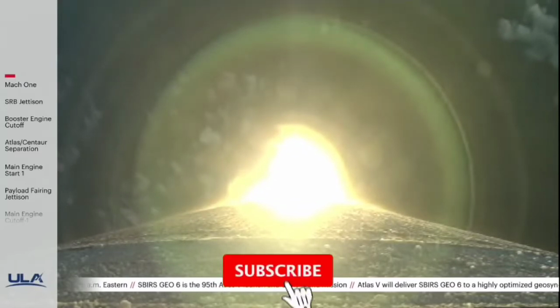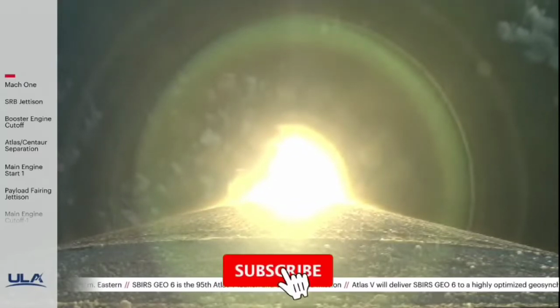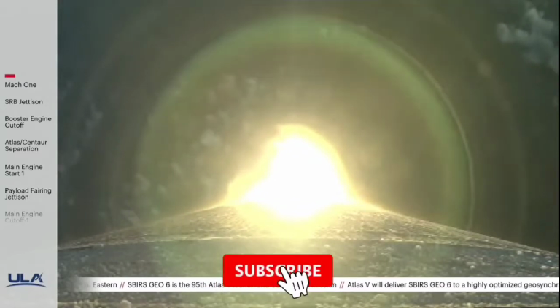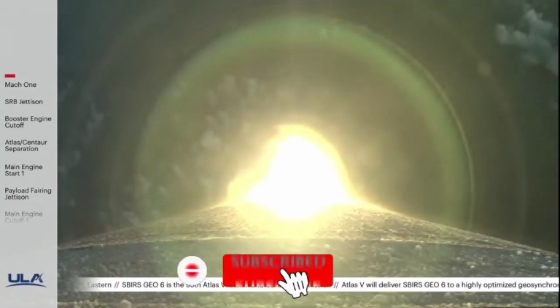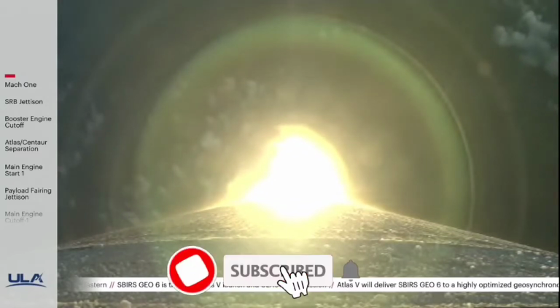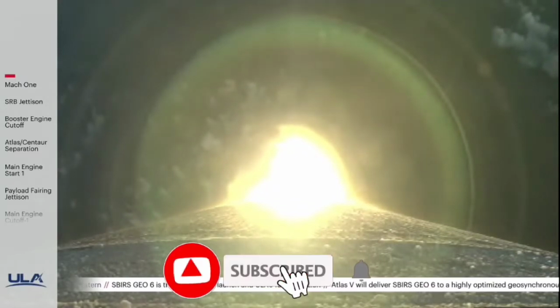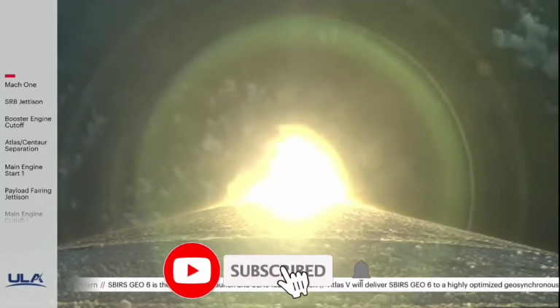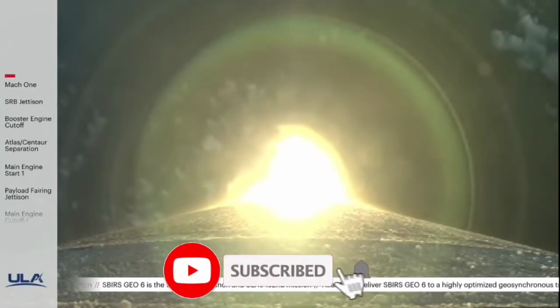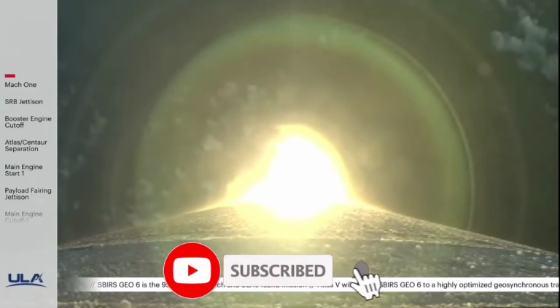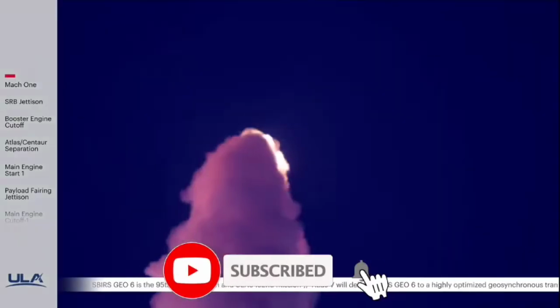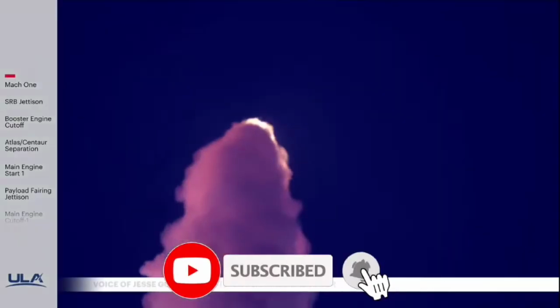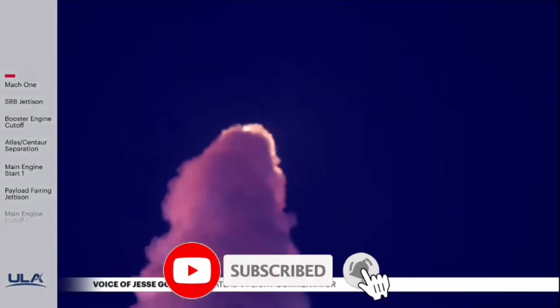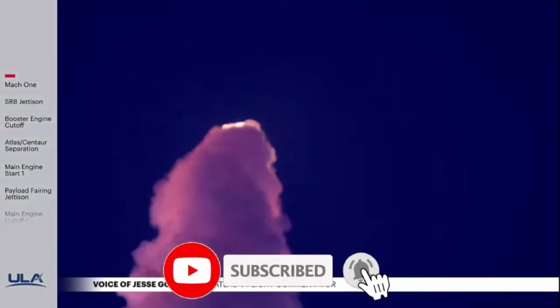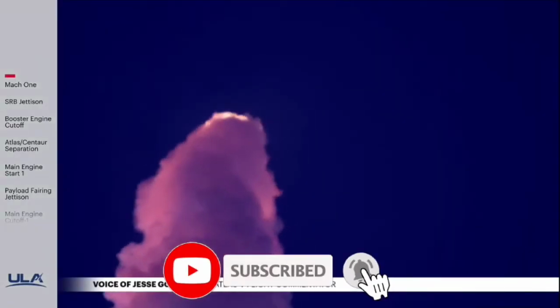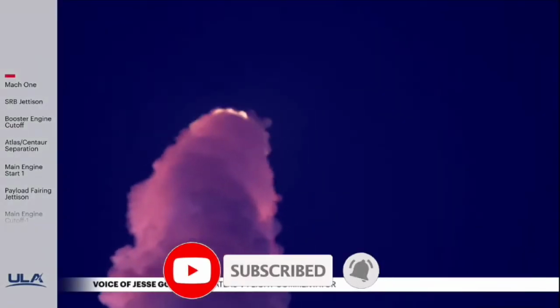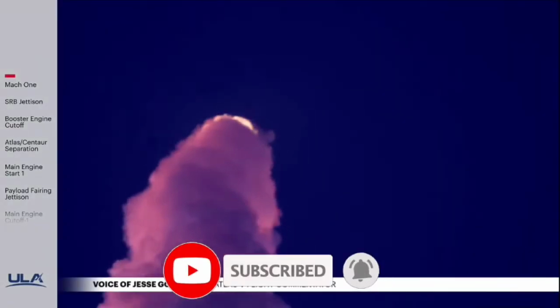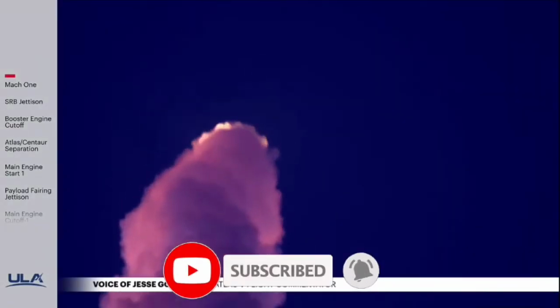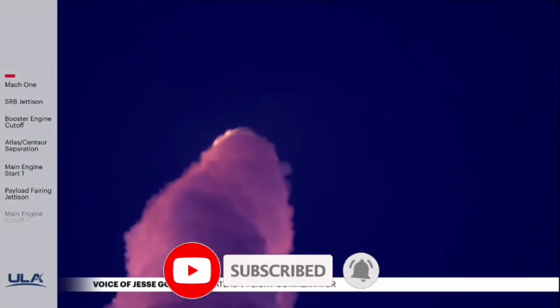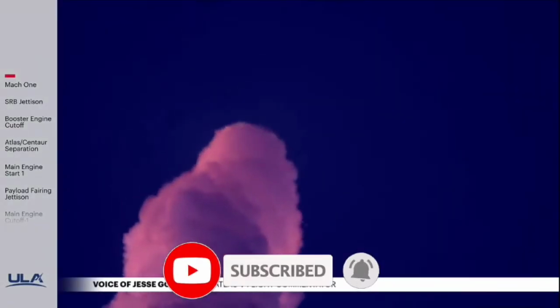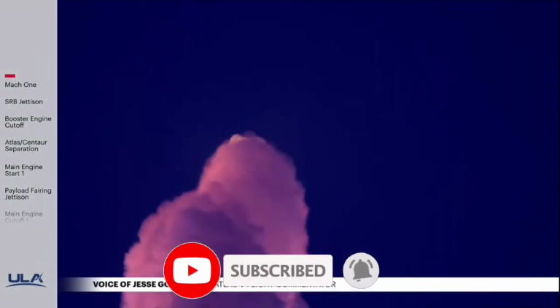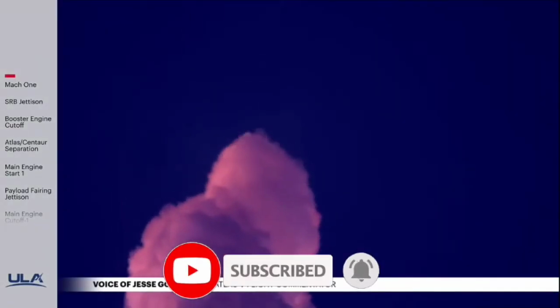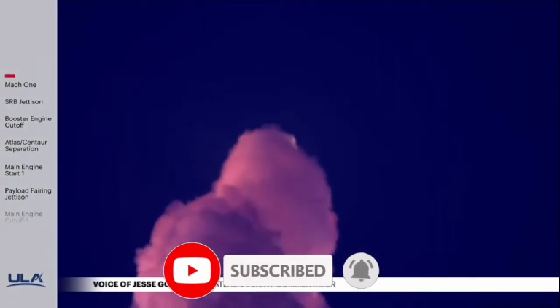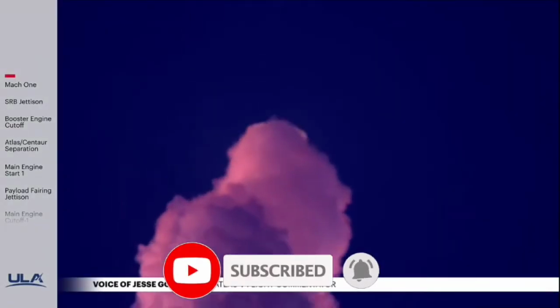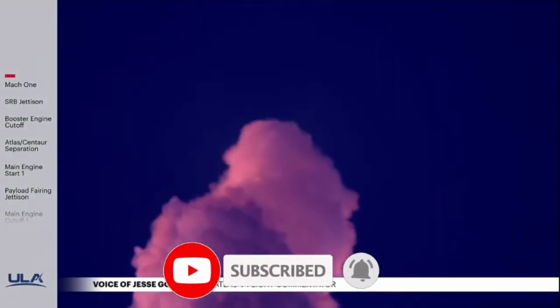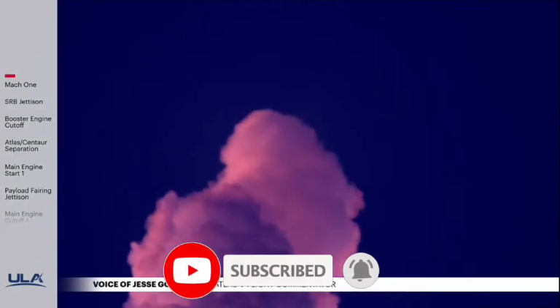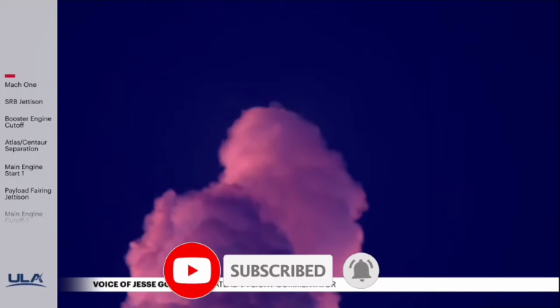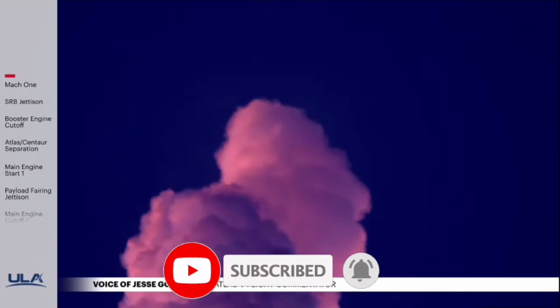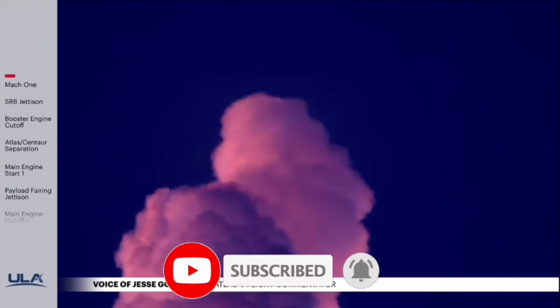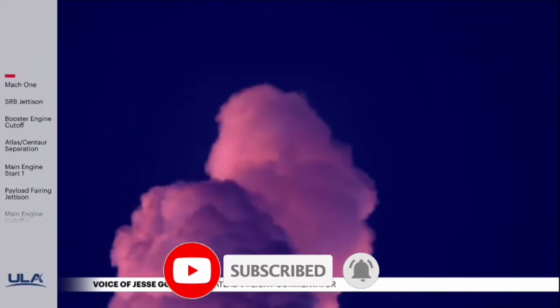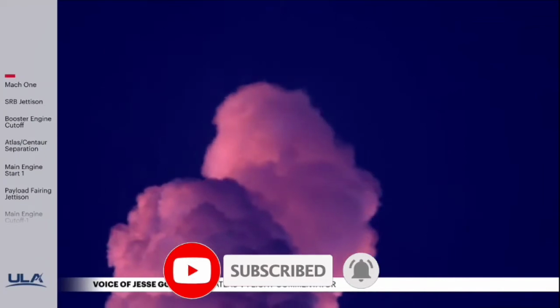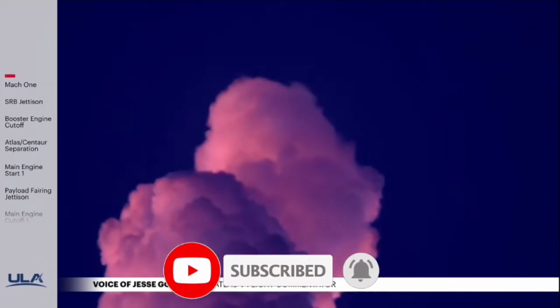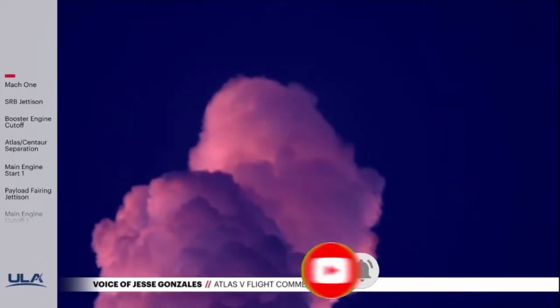The RD-180 is now throttling back up as expected, engine response looks good. Standing by for SRB burnout.